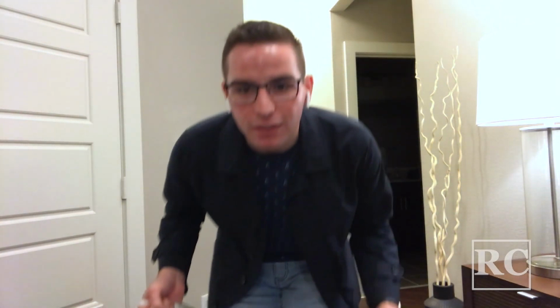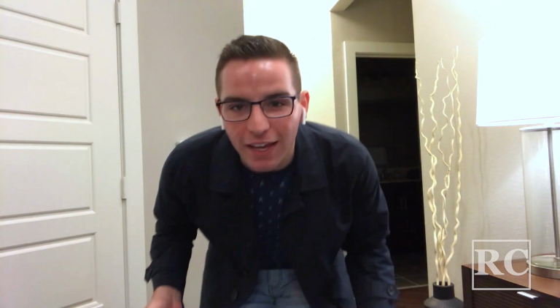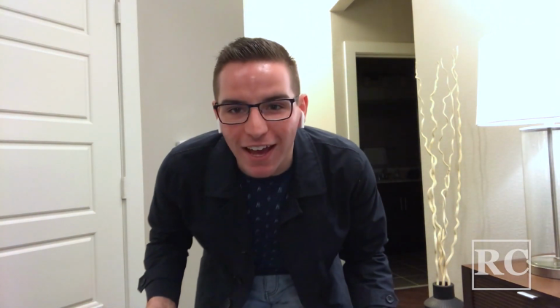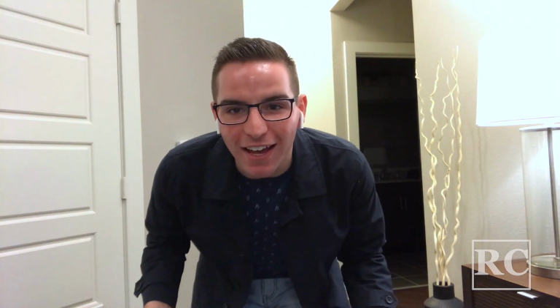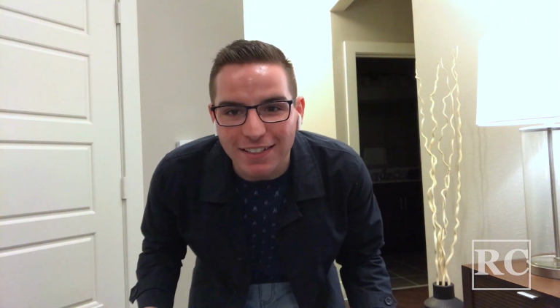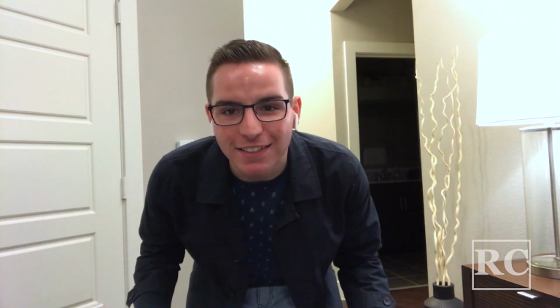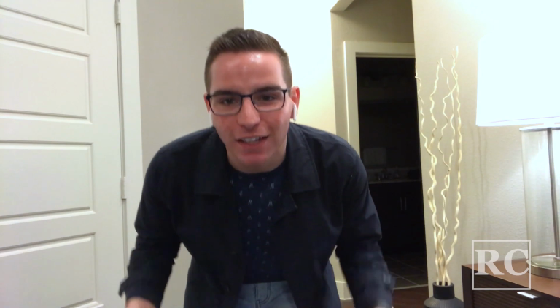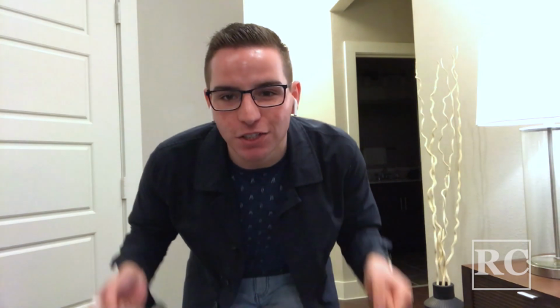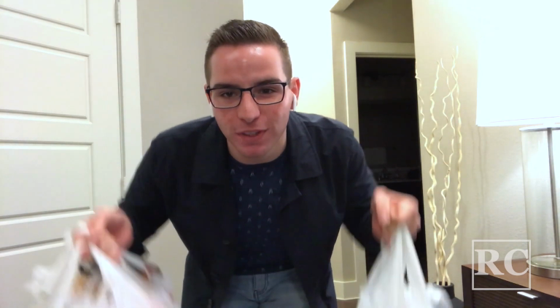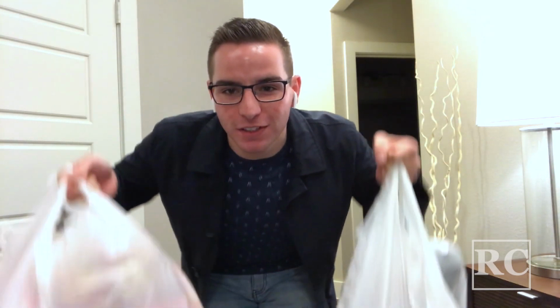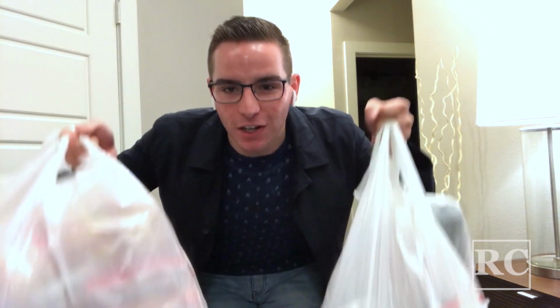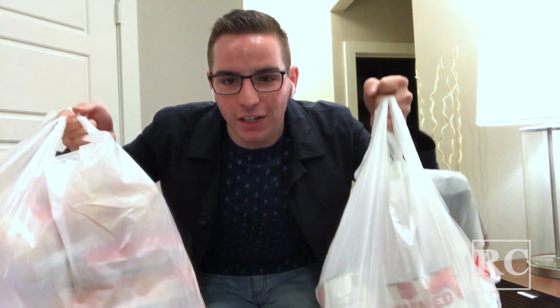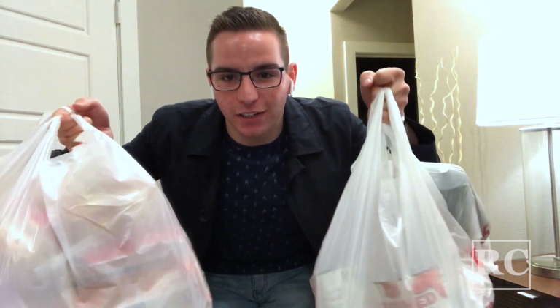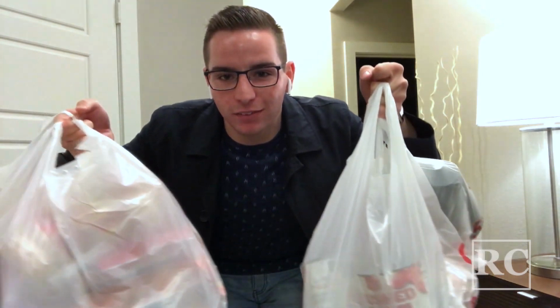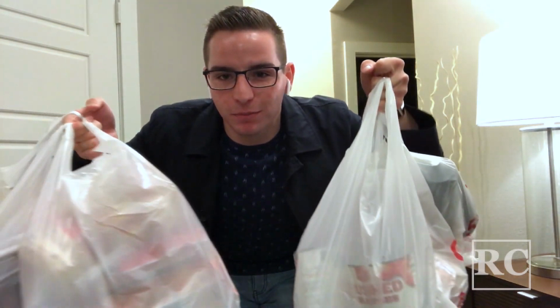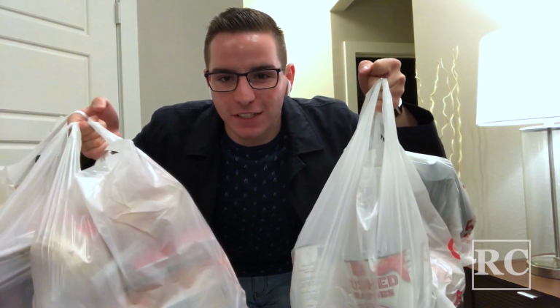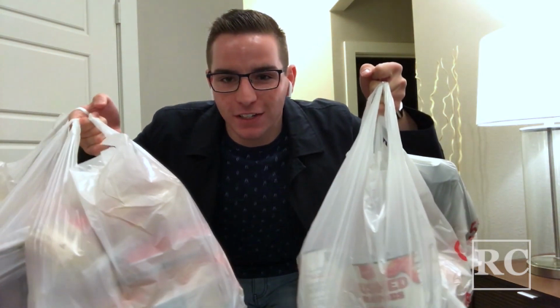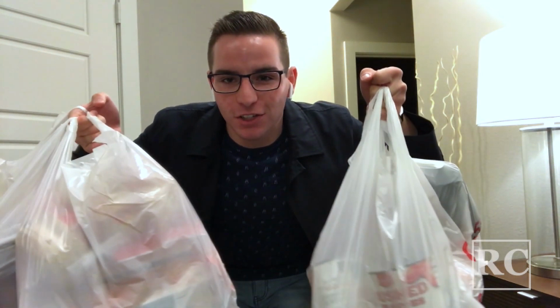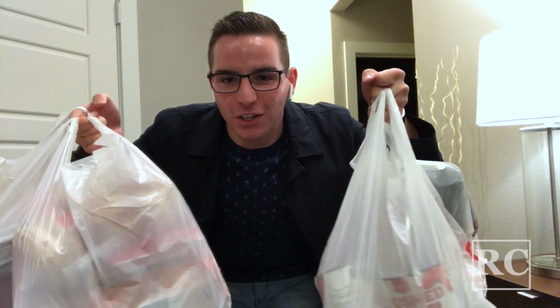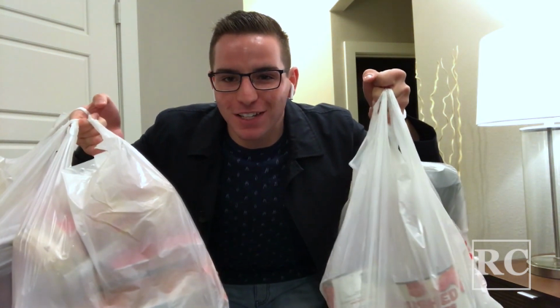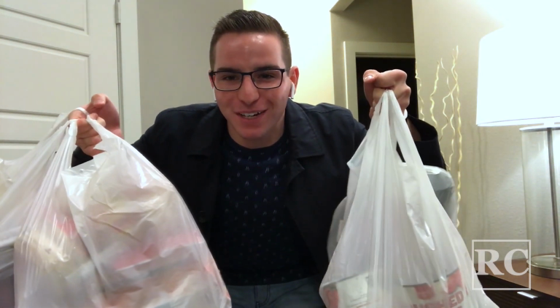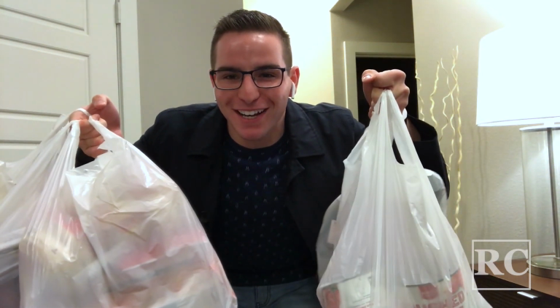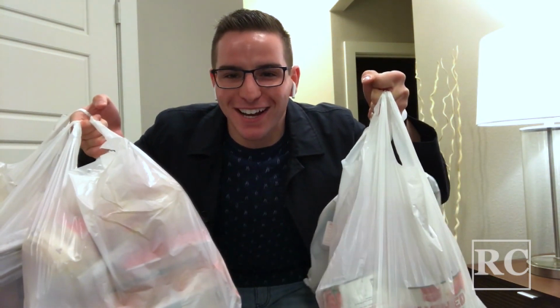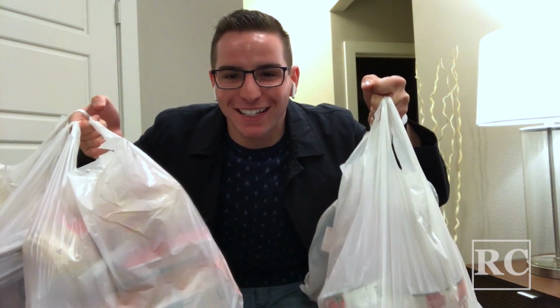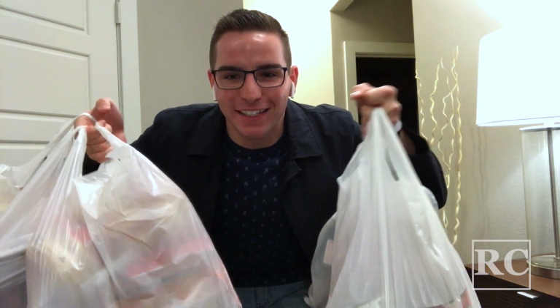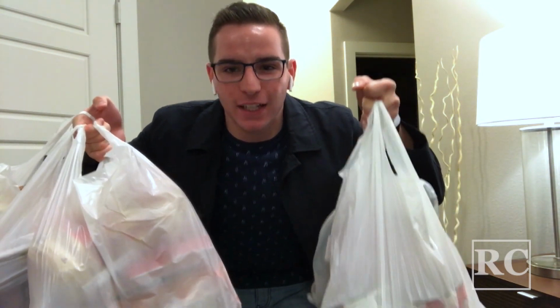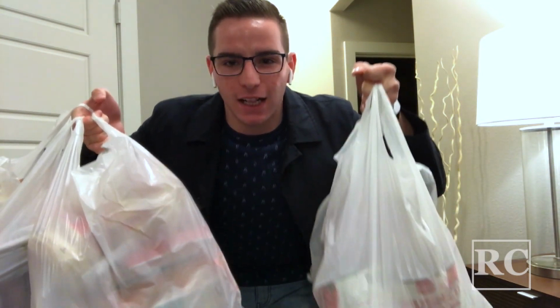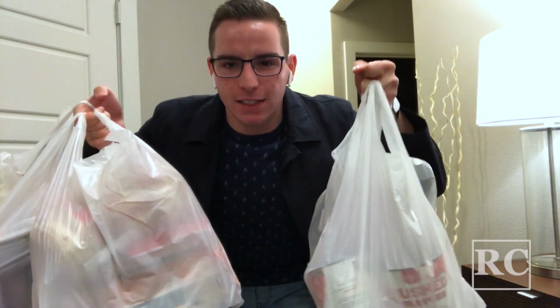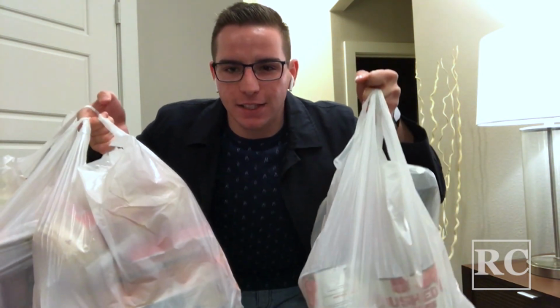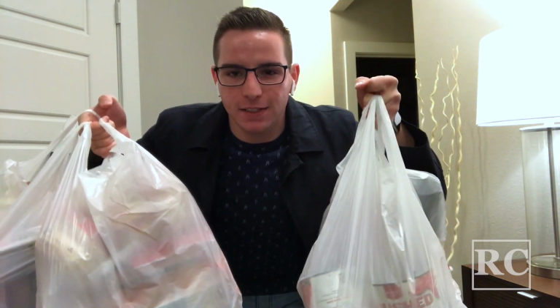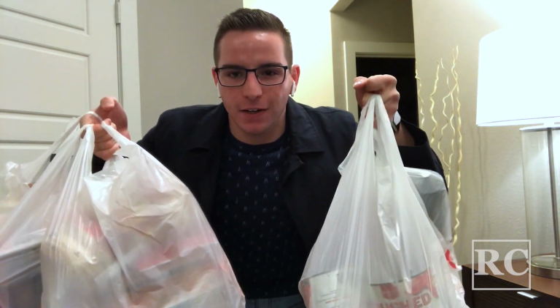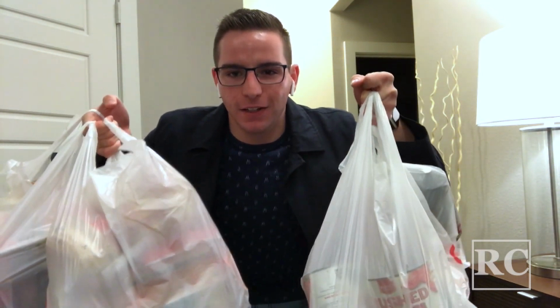Hey guys! I just went to Target. I'm excited to show you guys what I got. Let's get started.